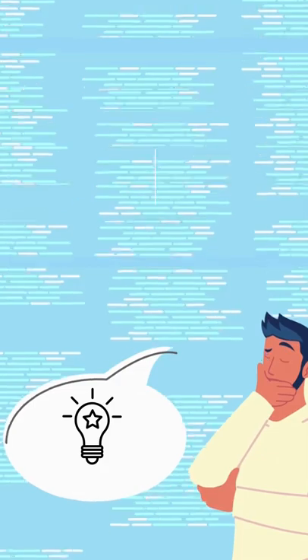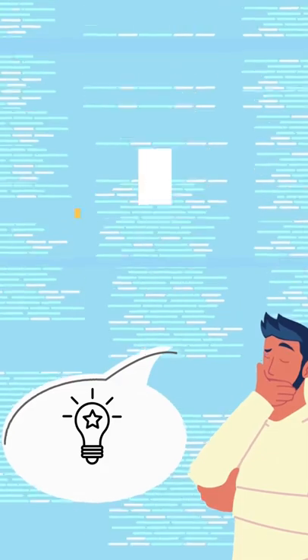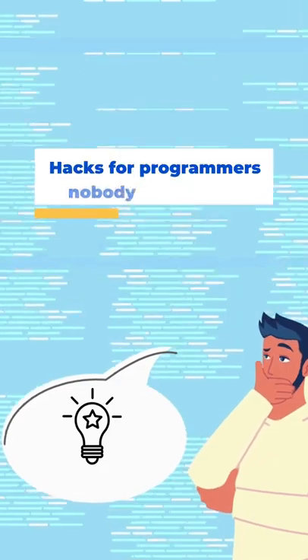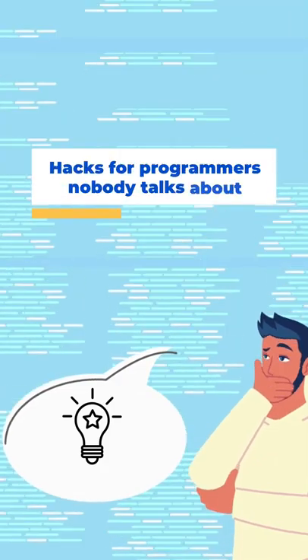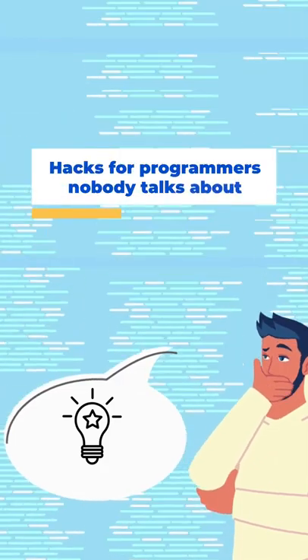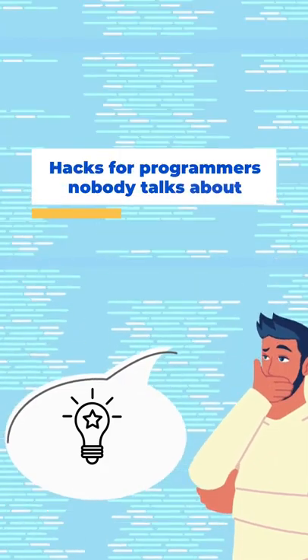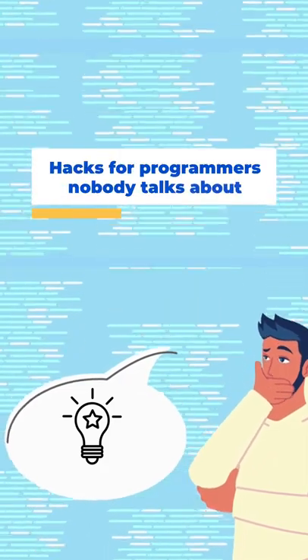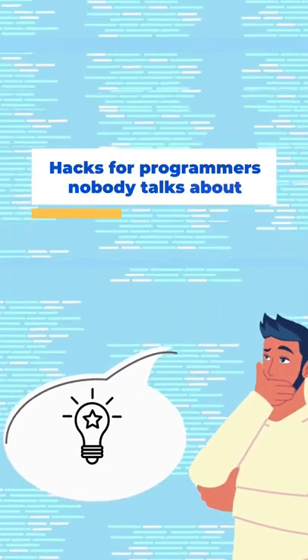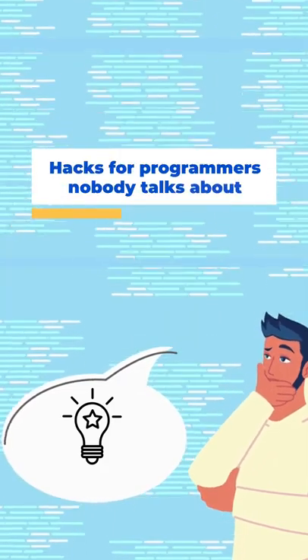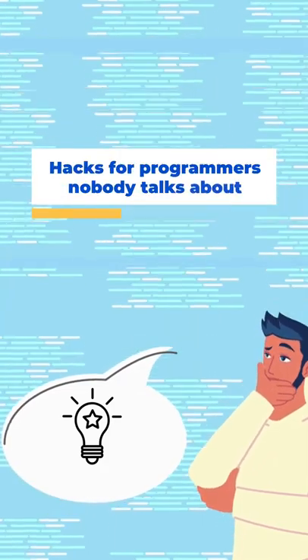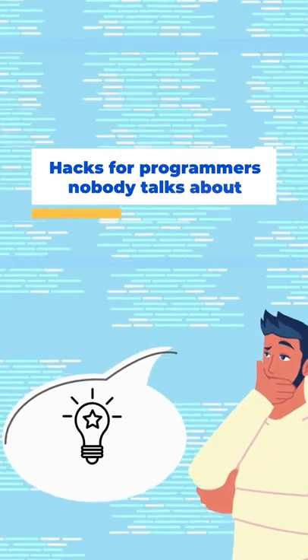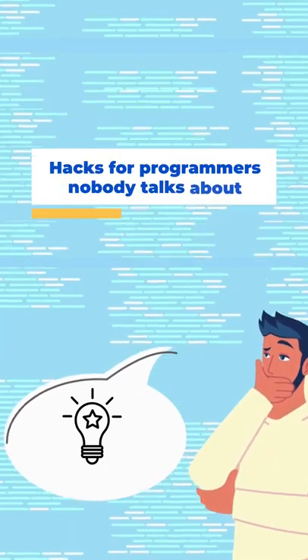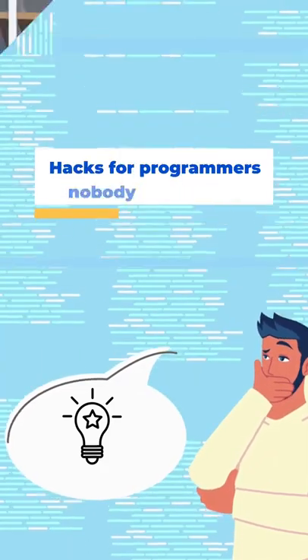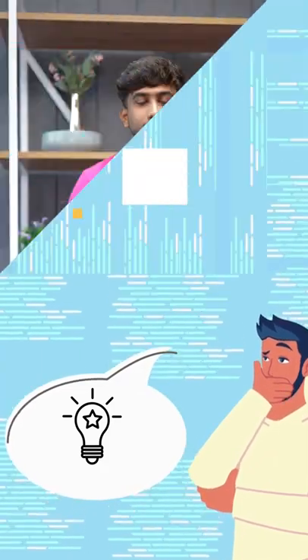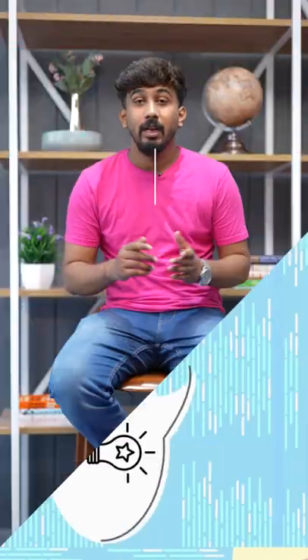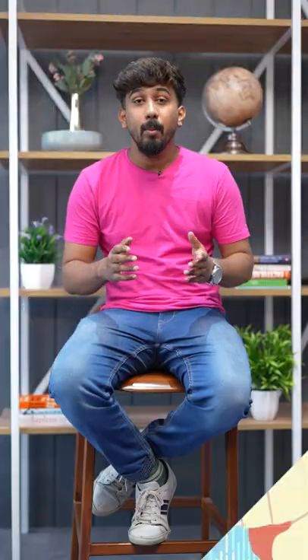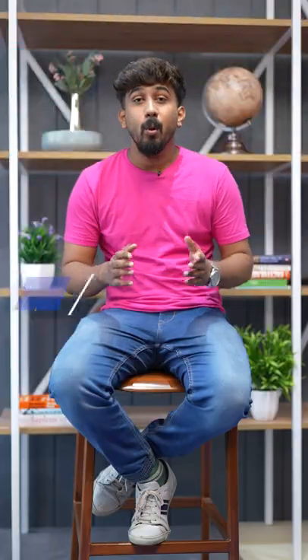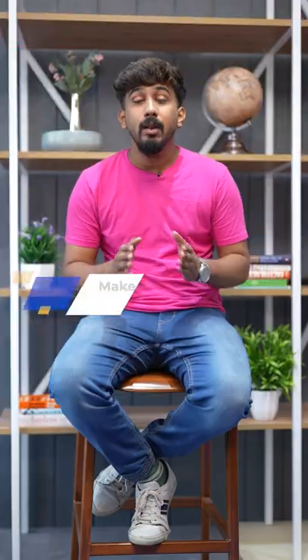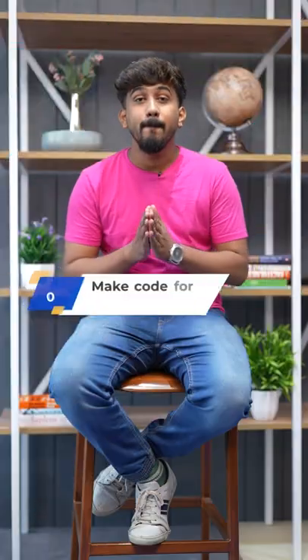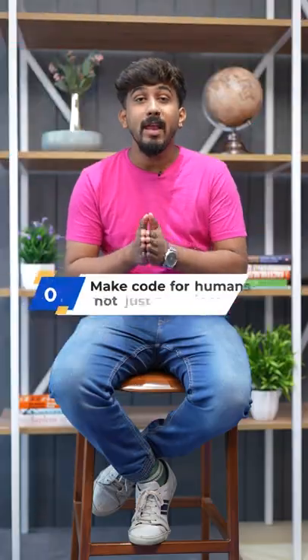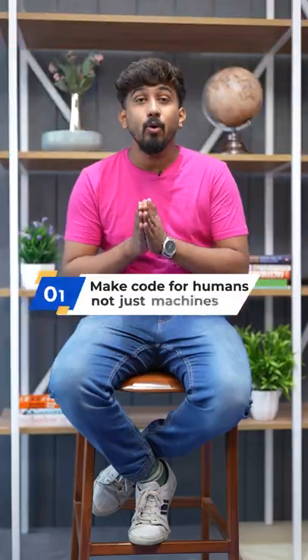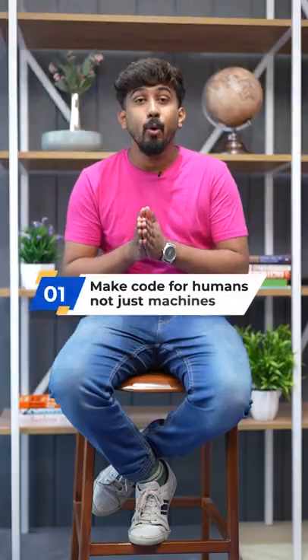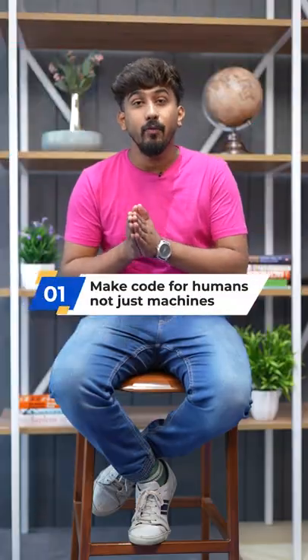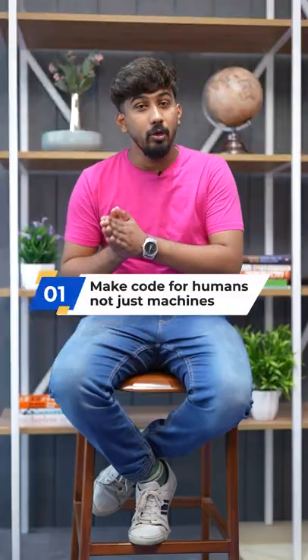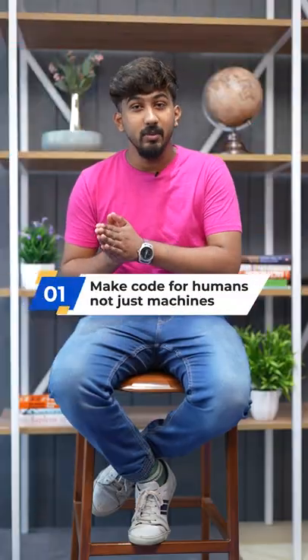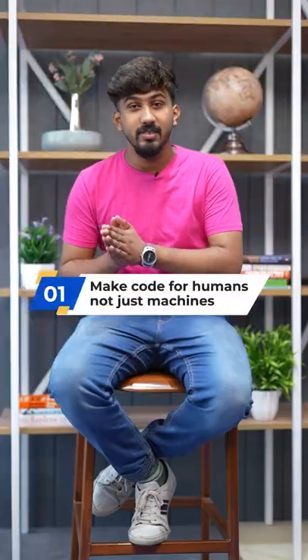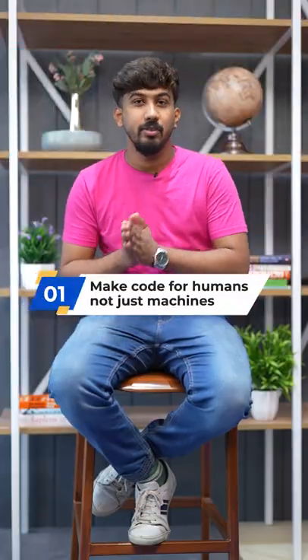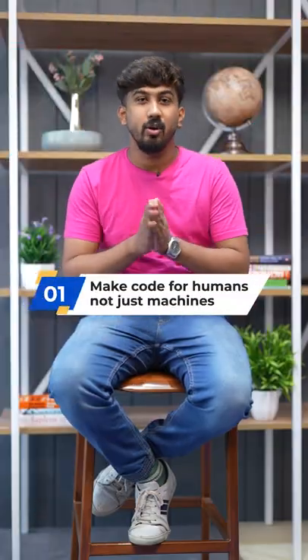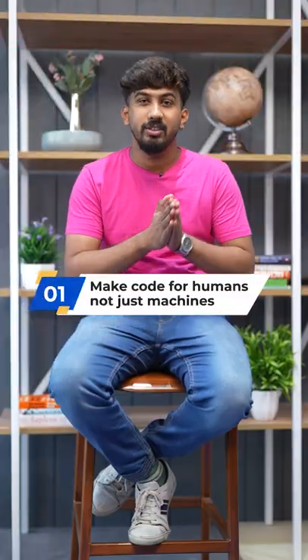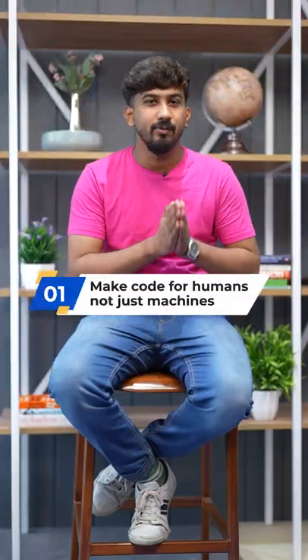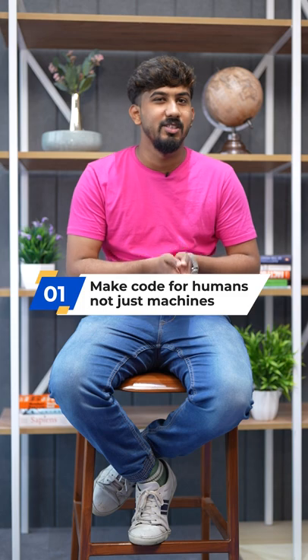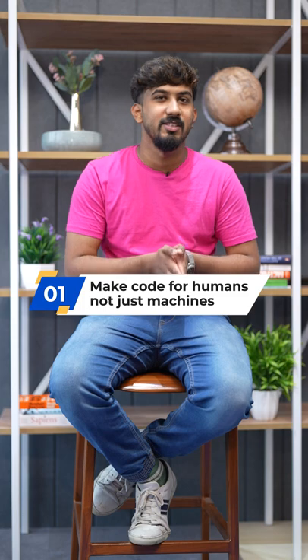Hacks for programmers nobody talks about. Number one: make code for humans, not just for machines.